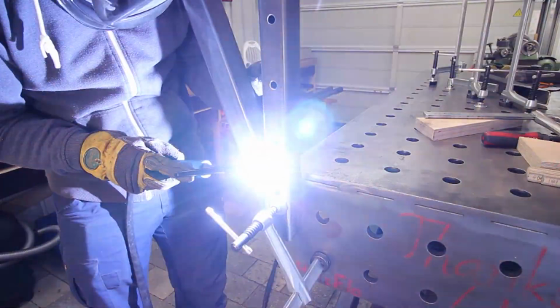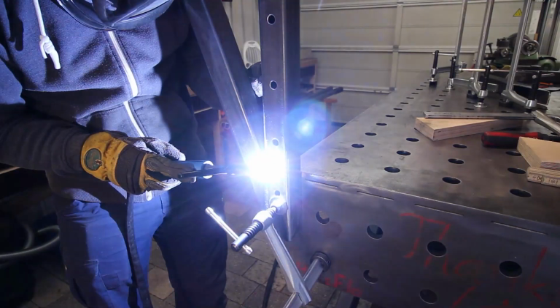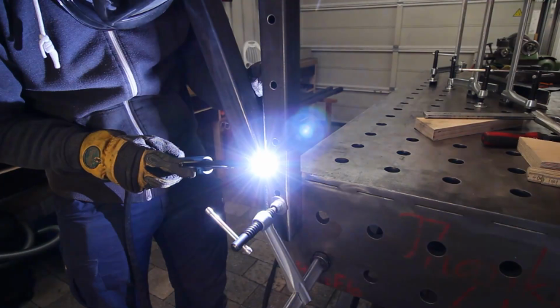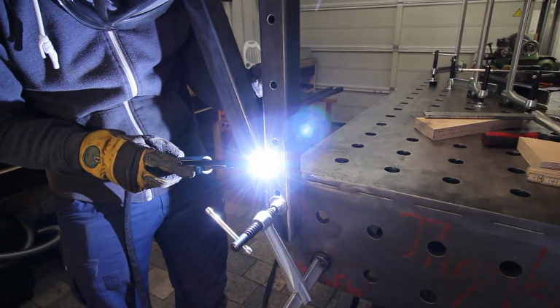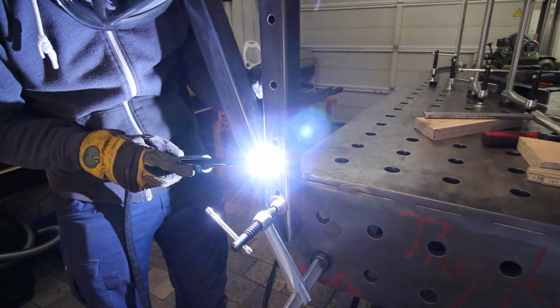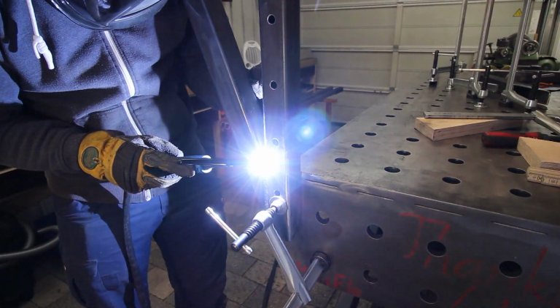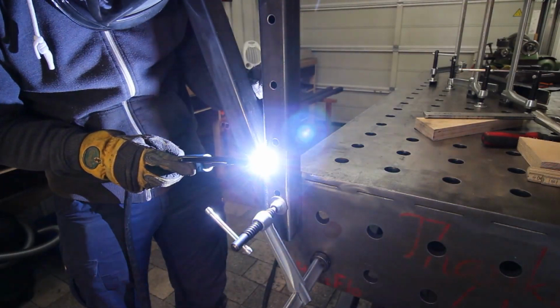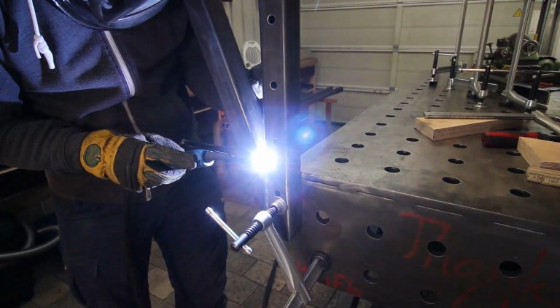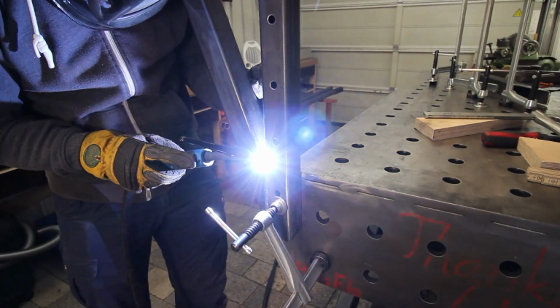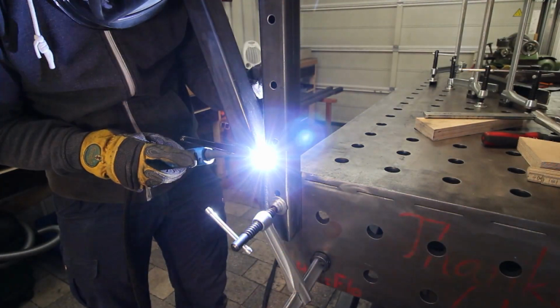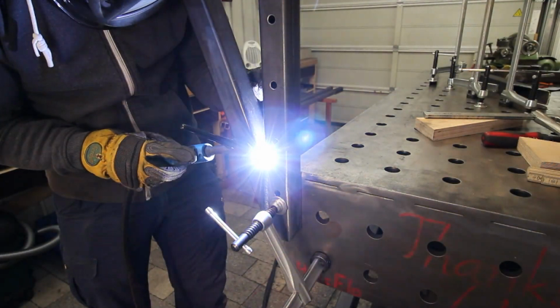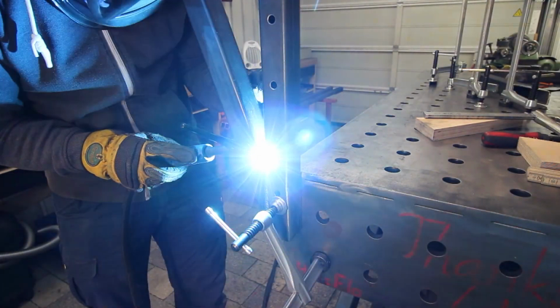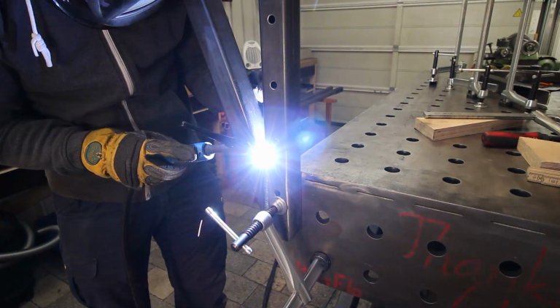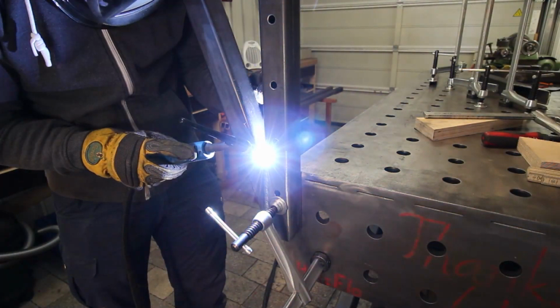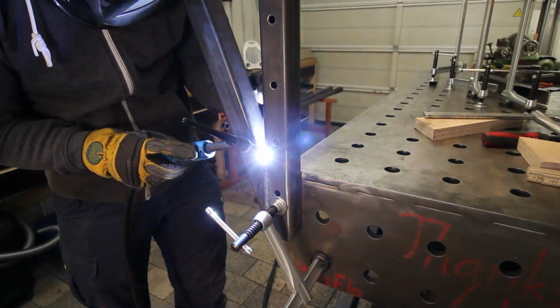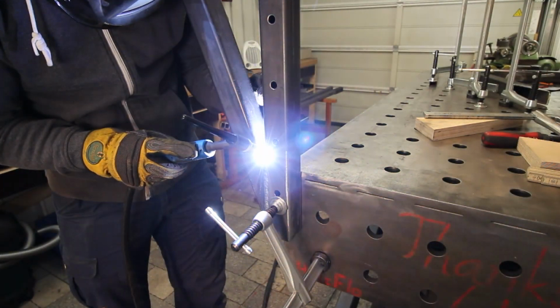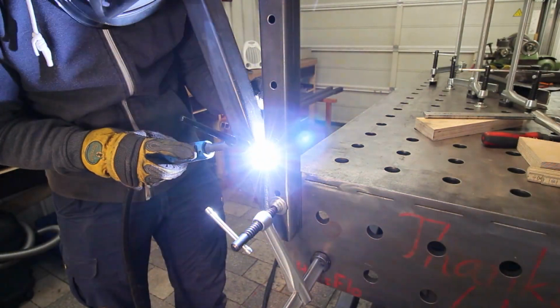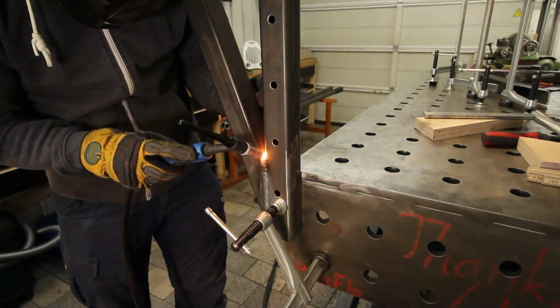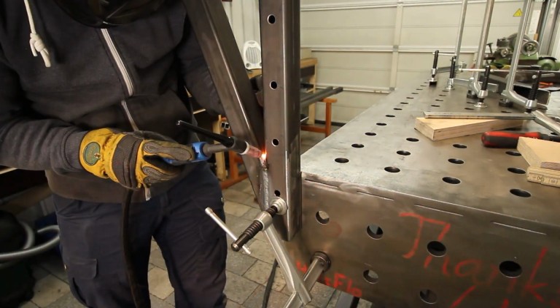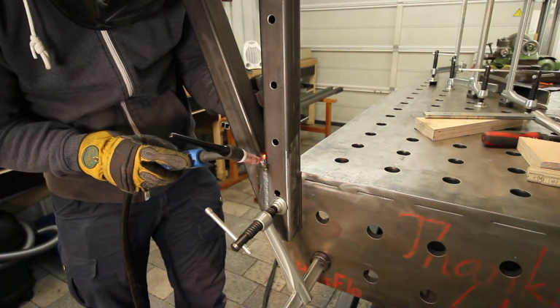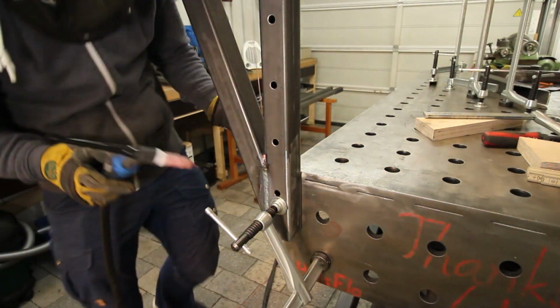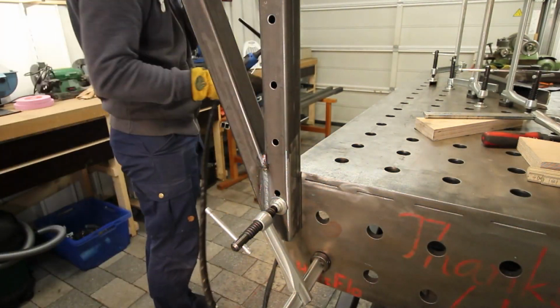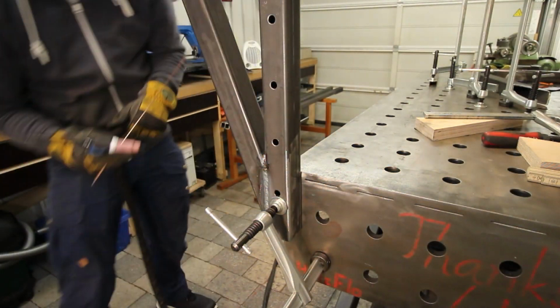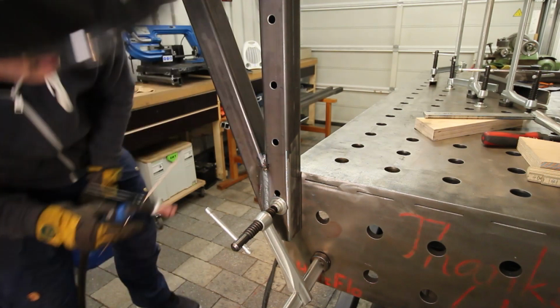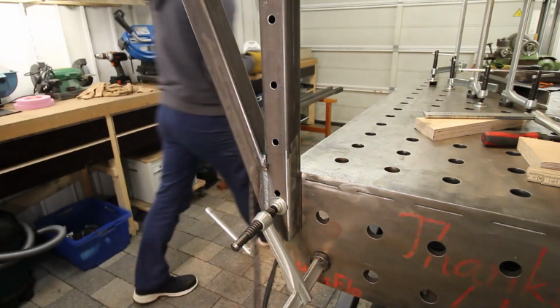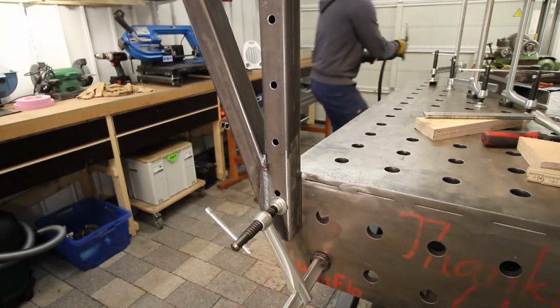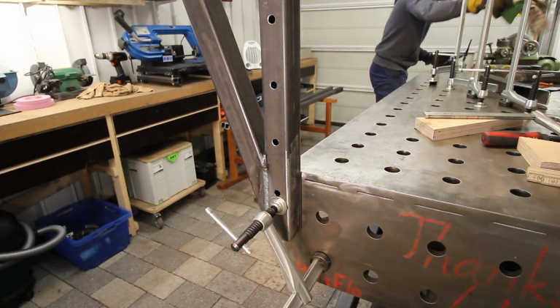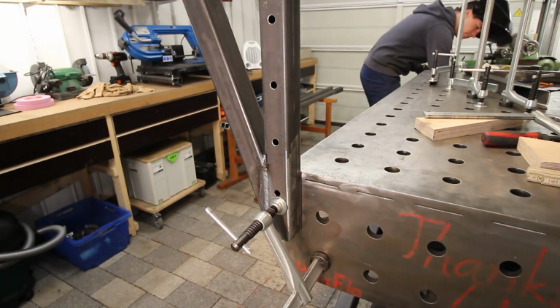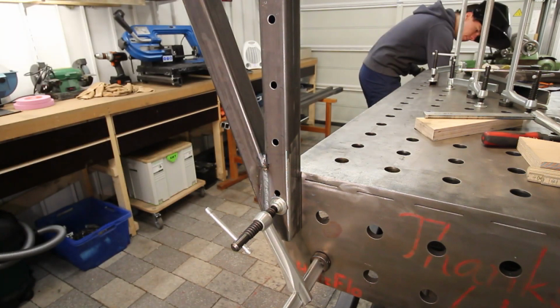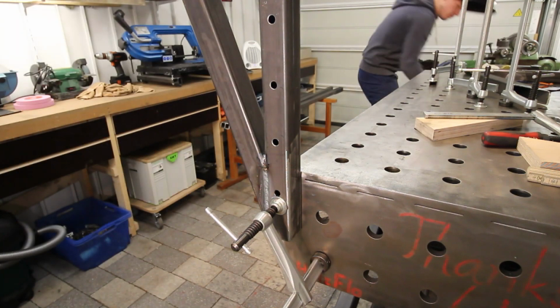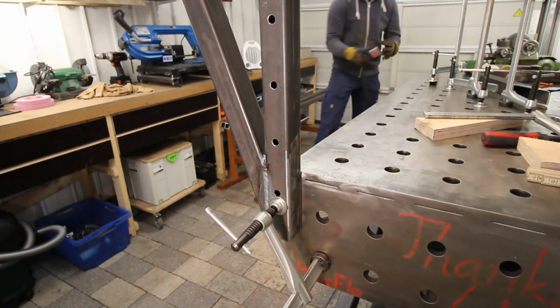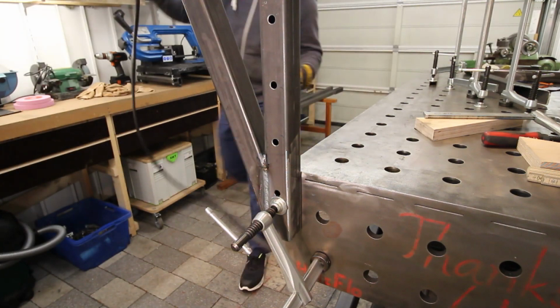Sometimes it makes life just so much easier to clamp stuff vertically on the side of the welding table.